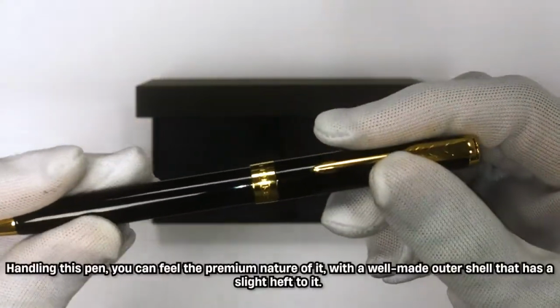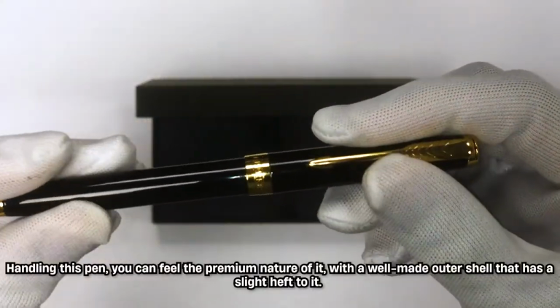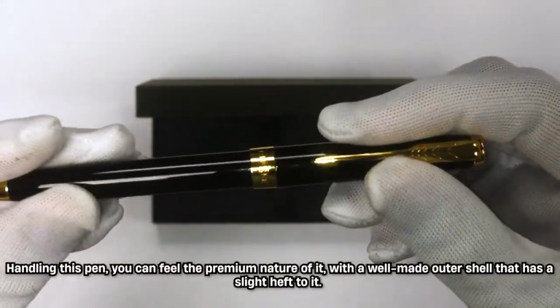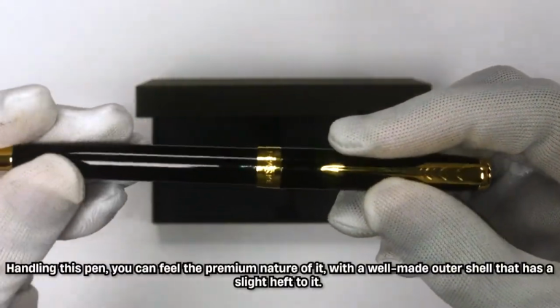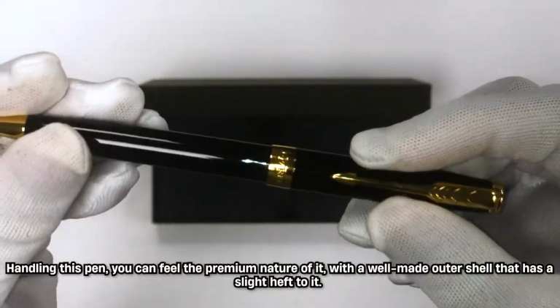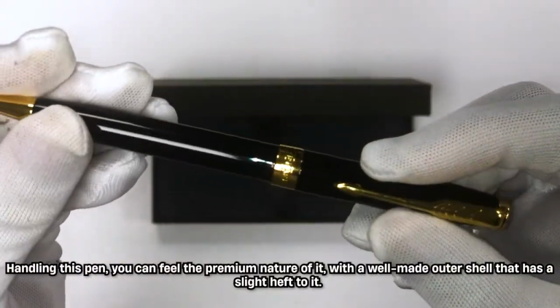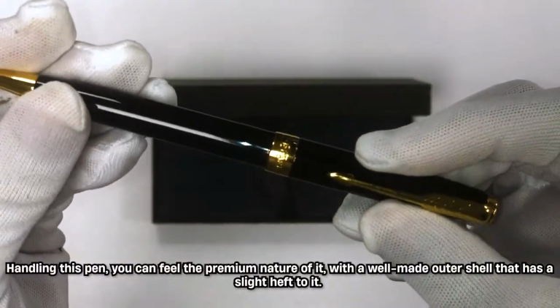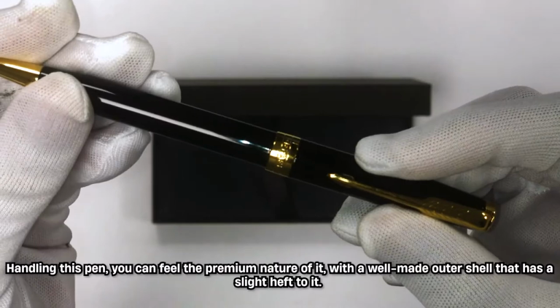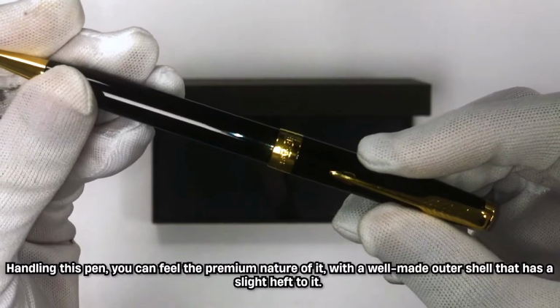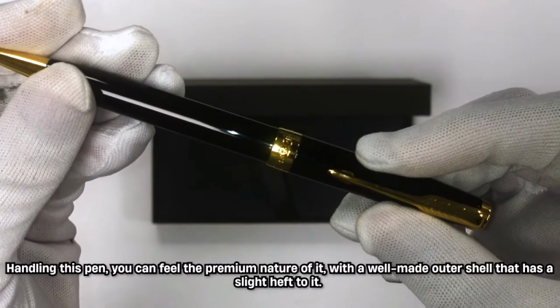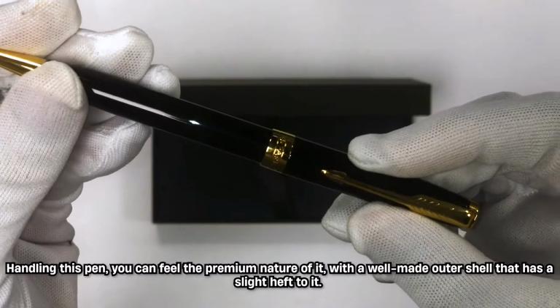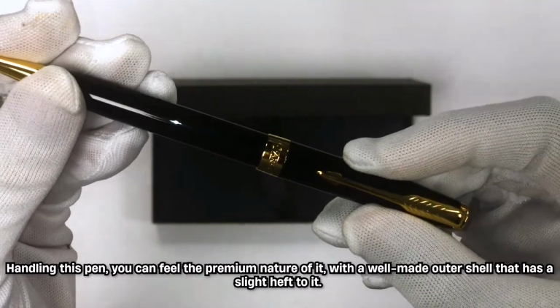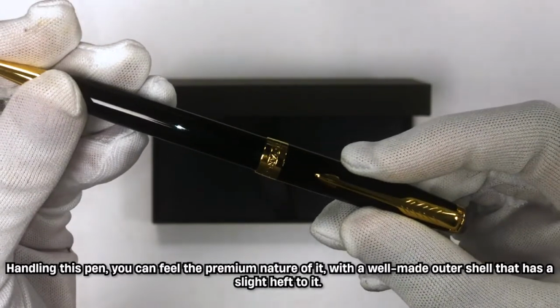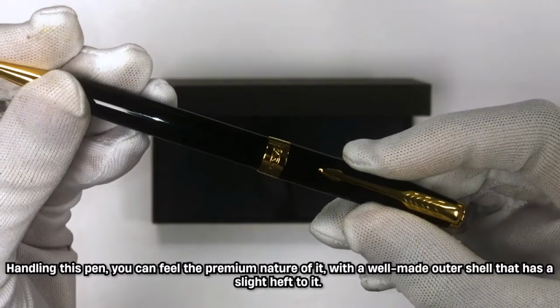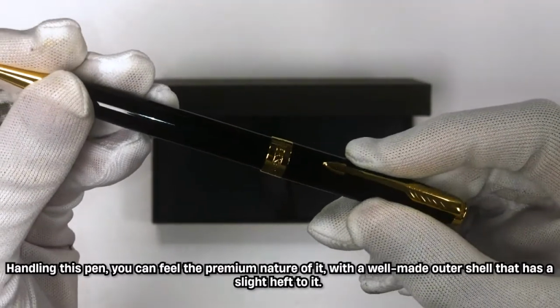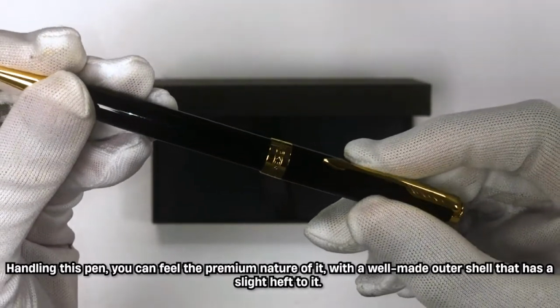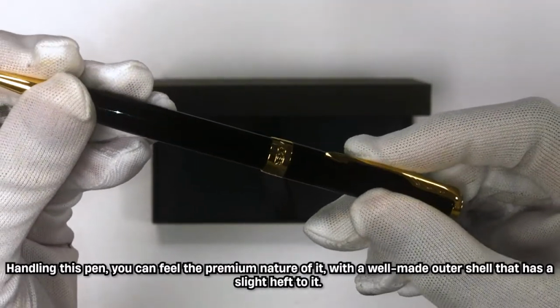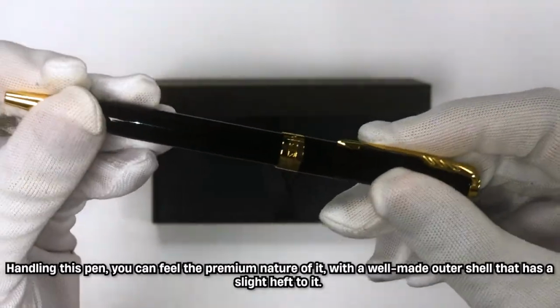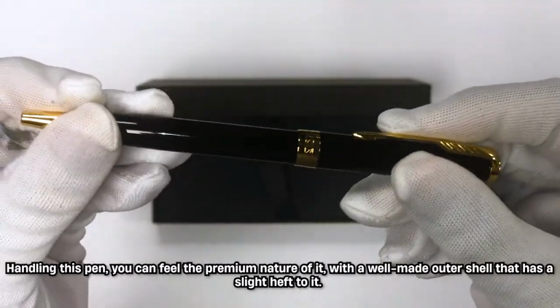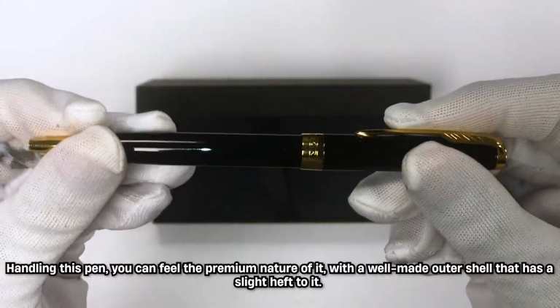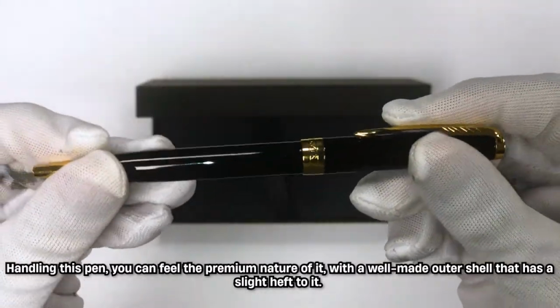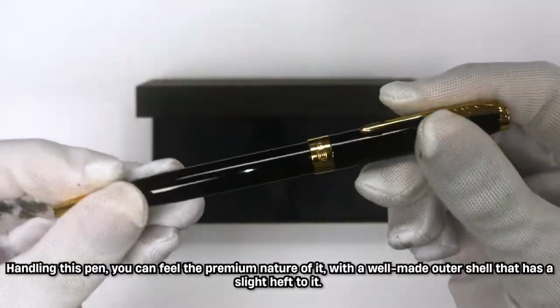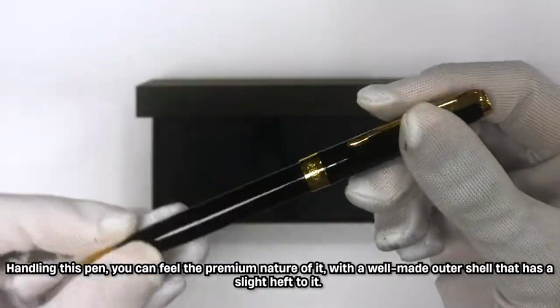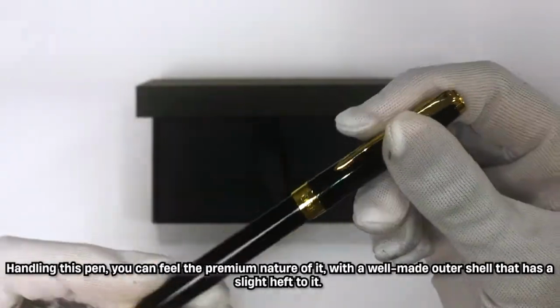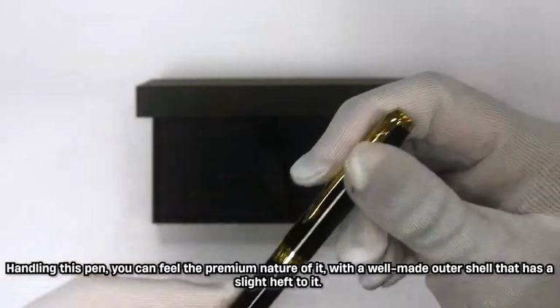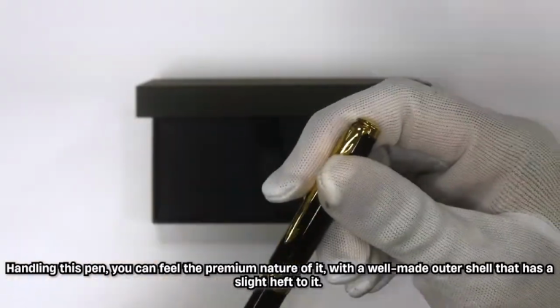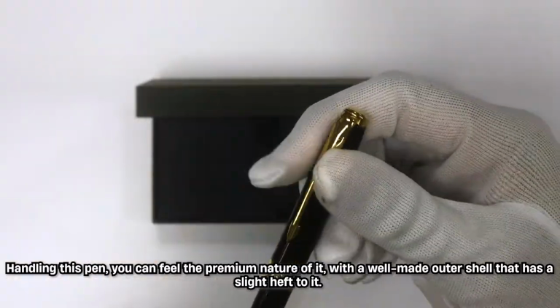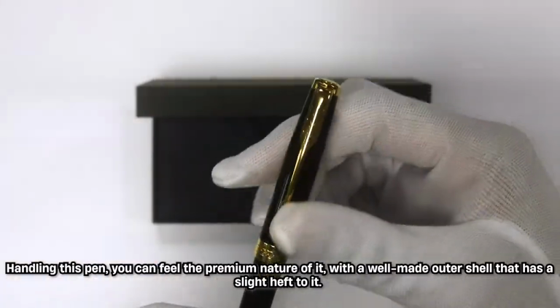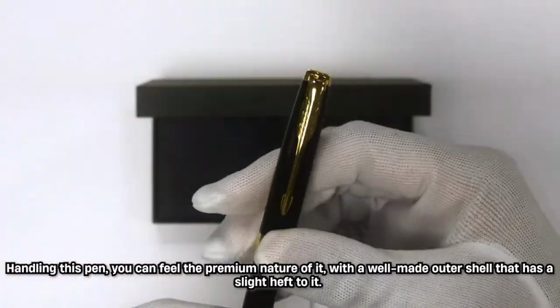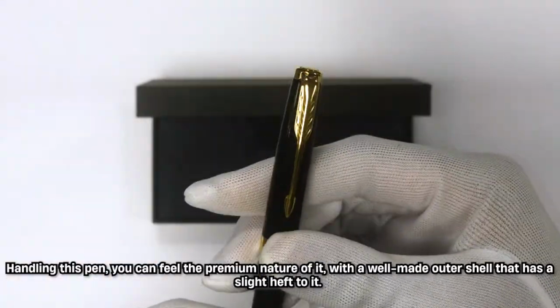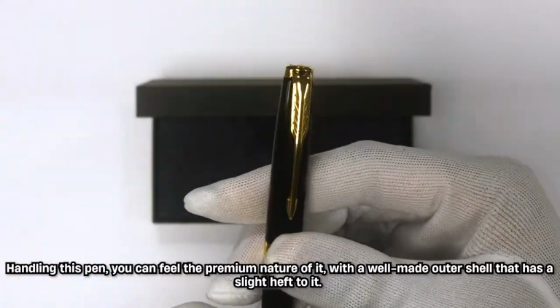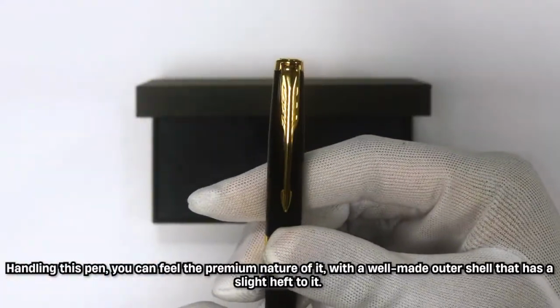Handling this pen you can feel the premium nature of it with a well-made outer shell that has a slight heft to it.